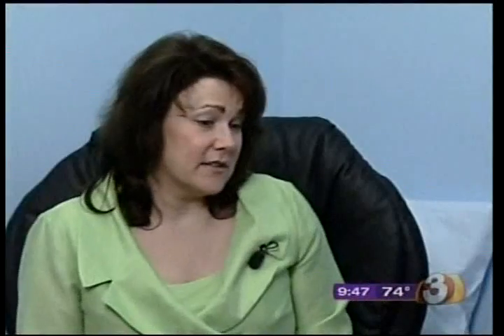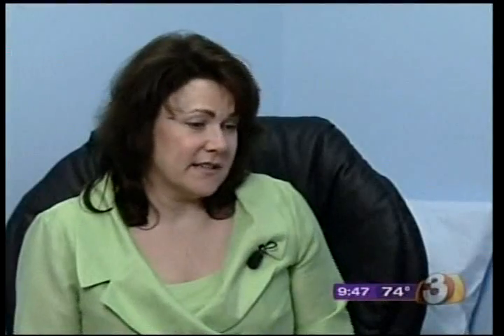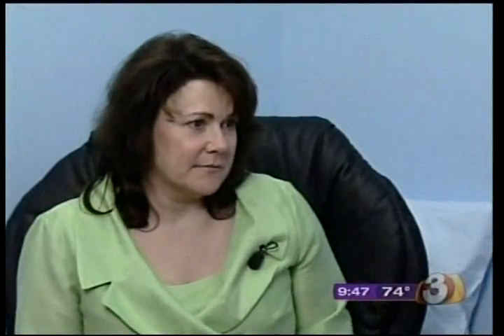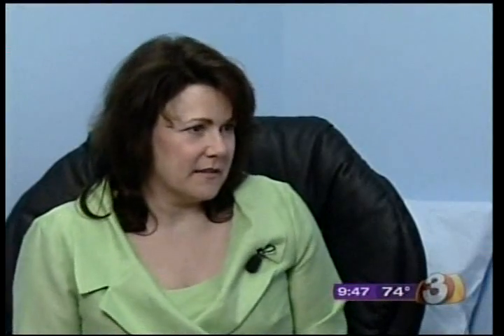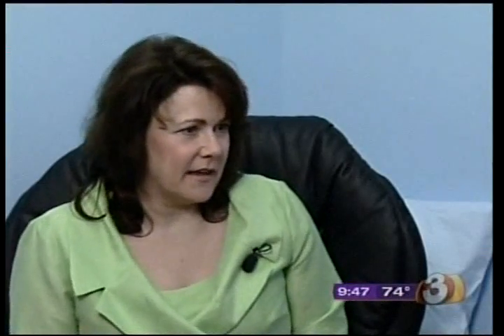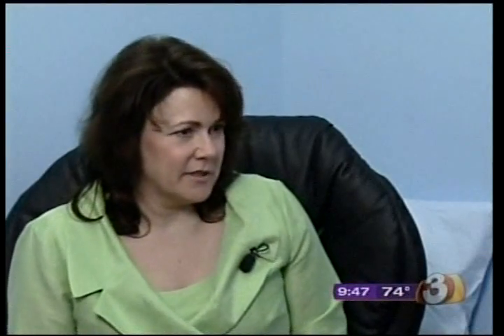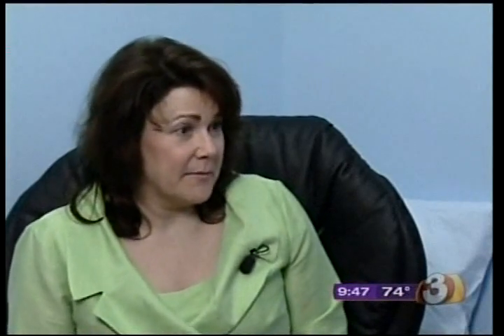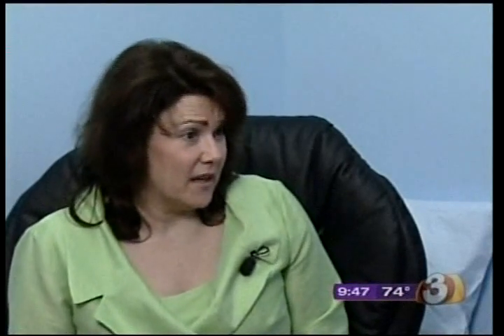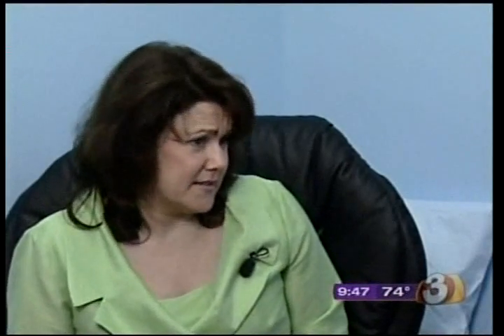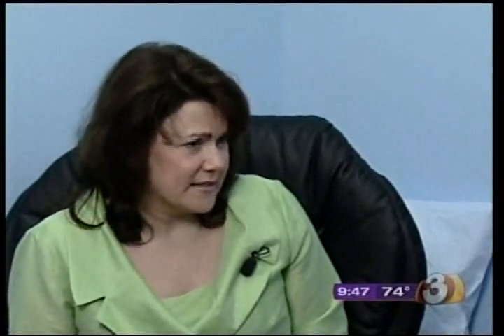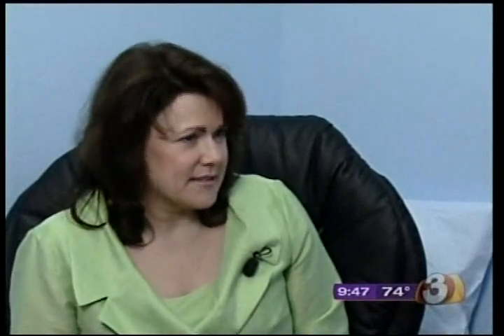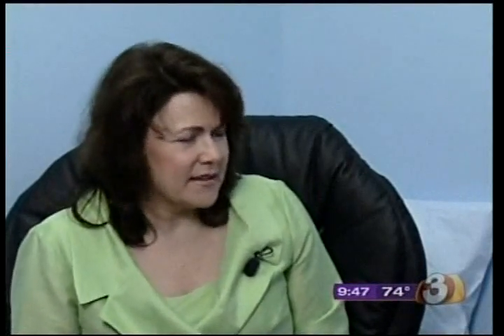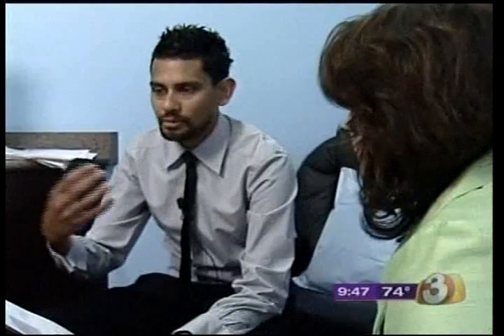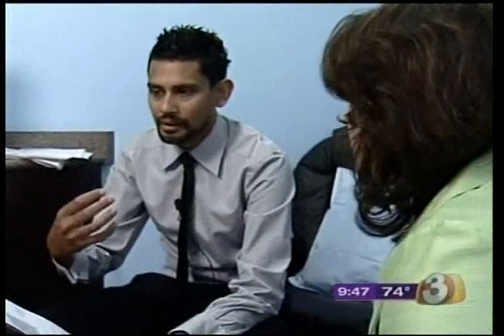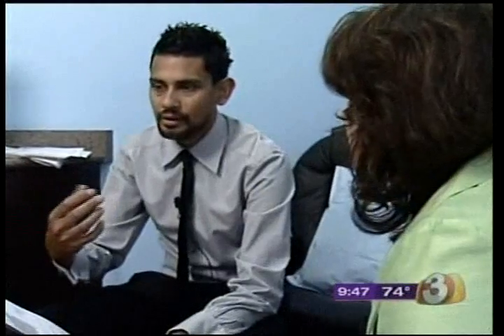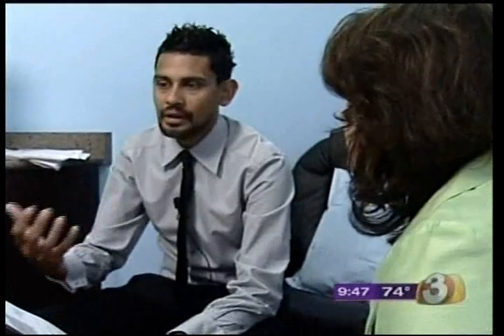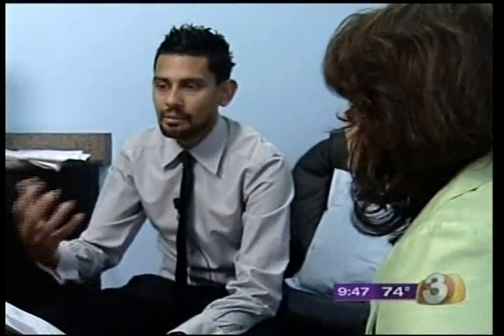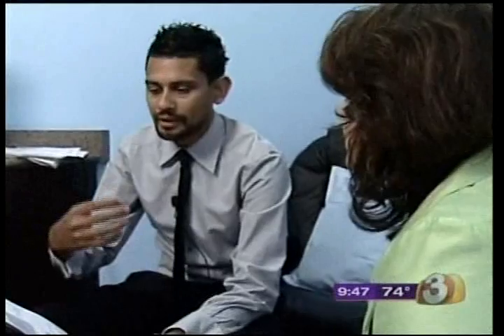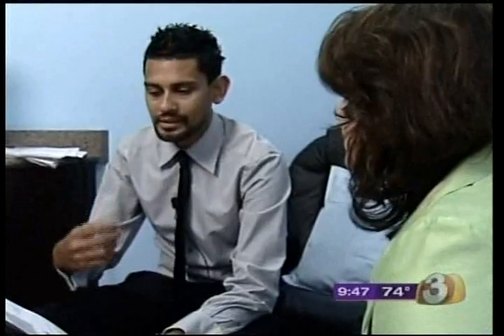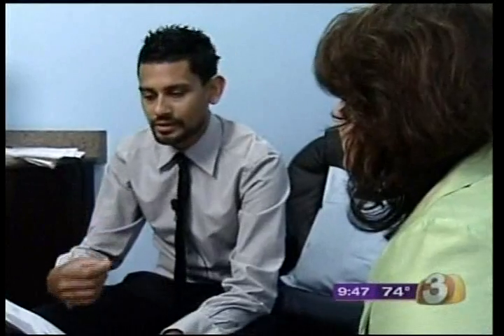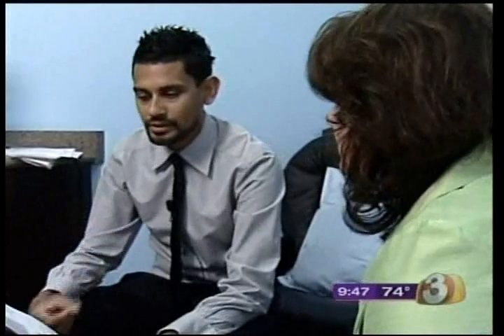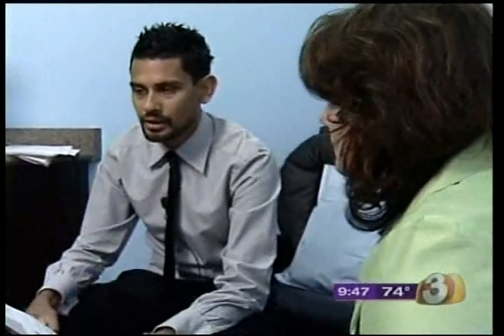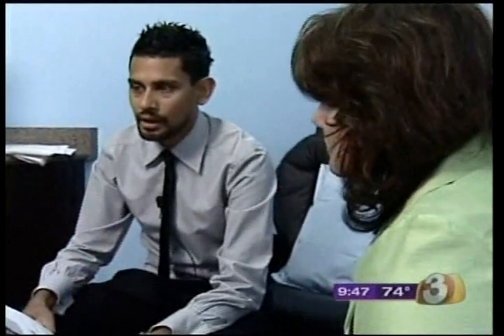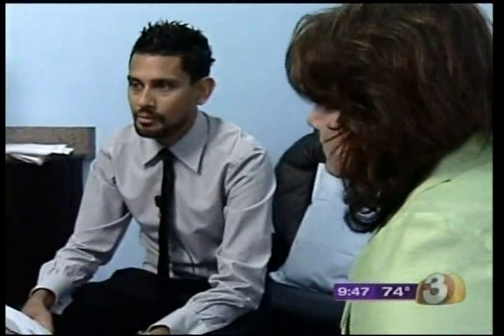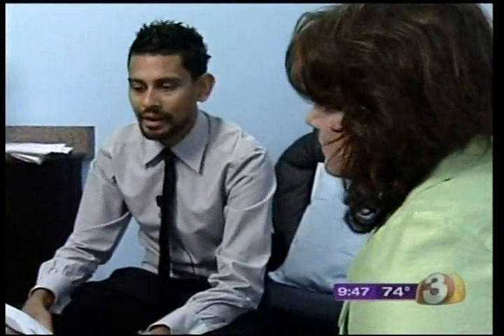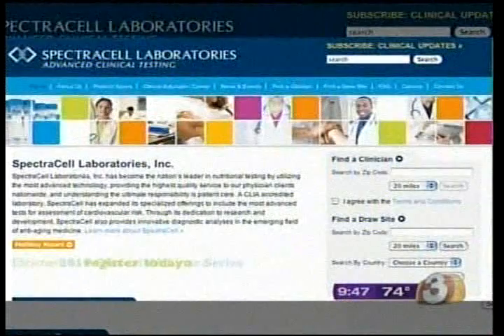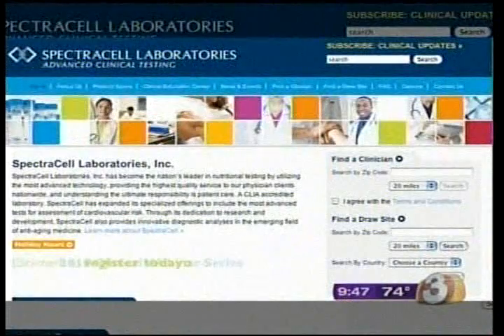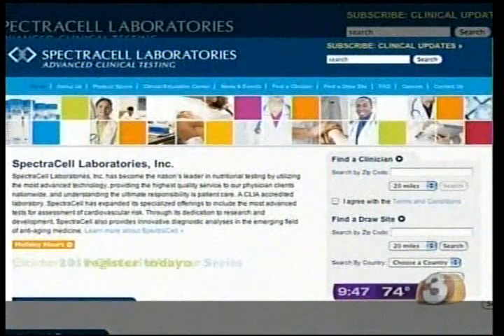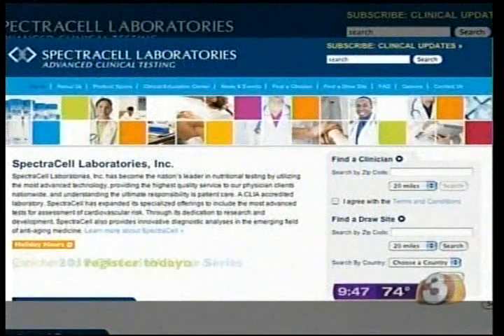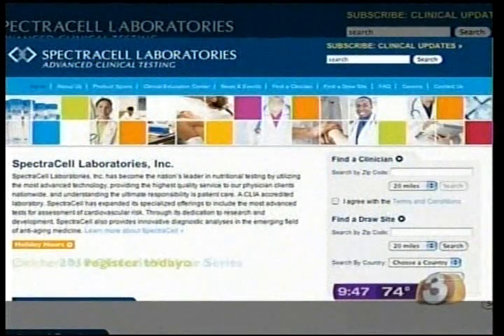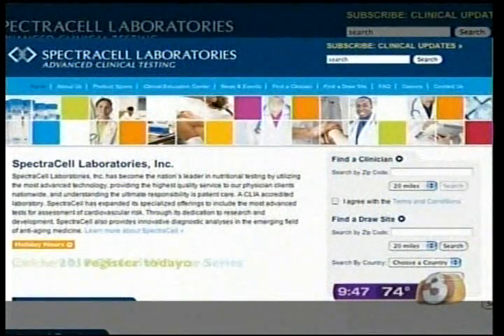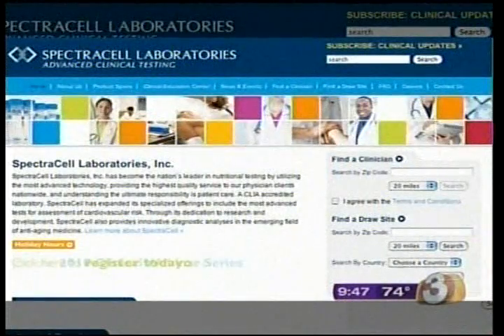It sounded like something that really made a lot of sense to me. Dr. Jain is using what's called a telomere test from SpectraCell Laboratories.